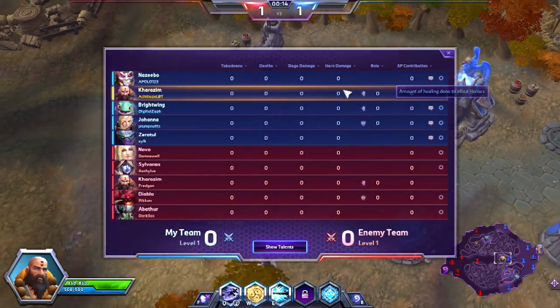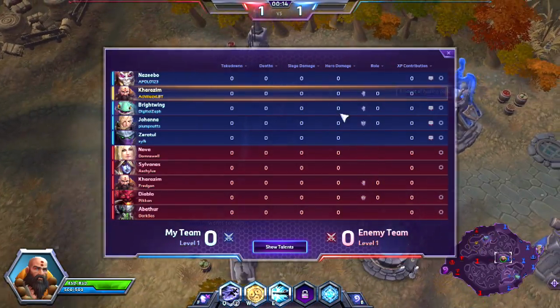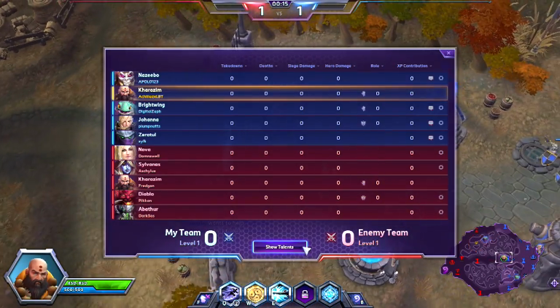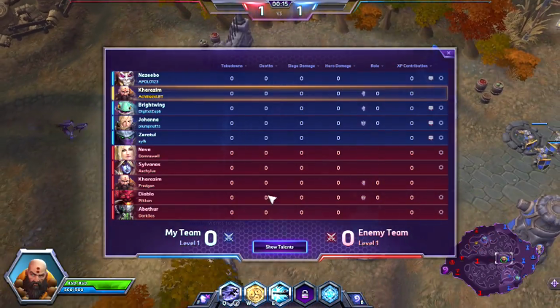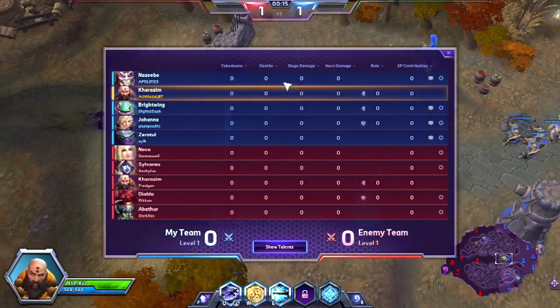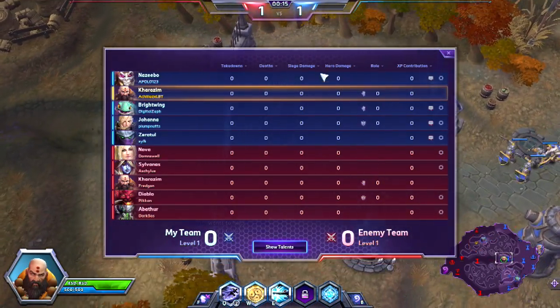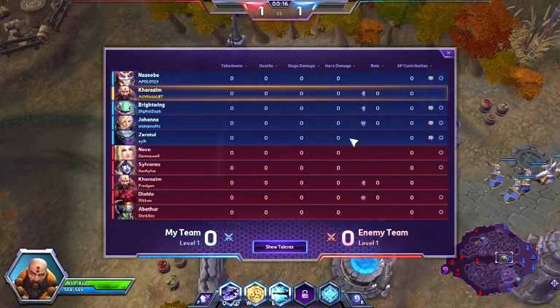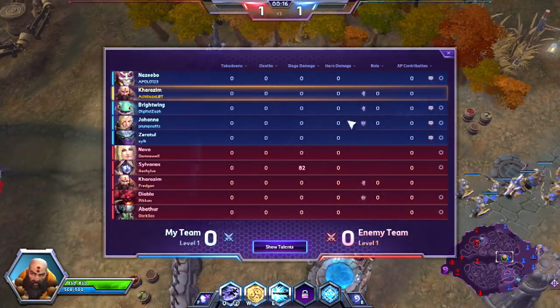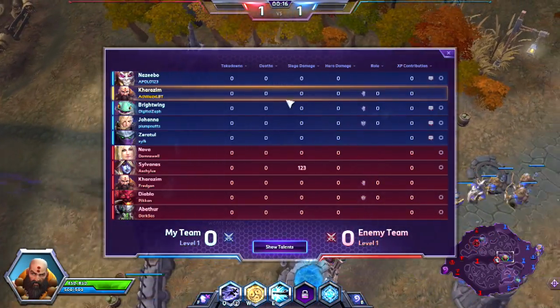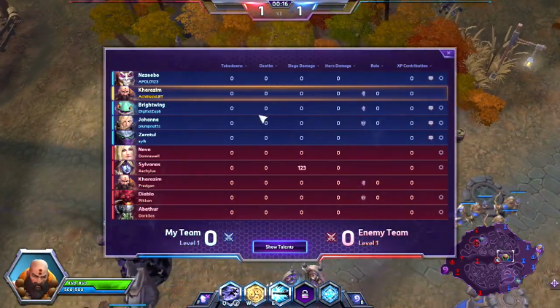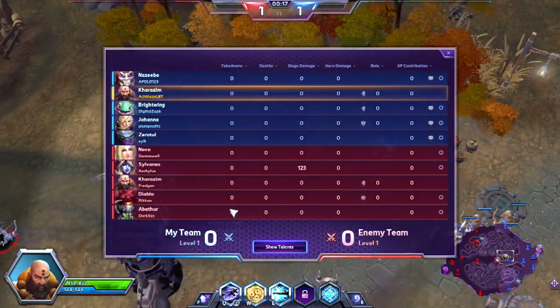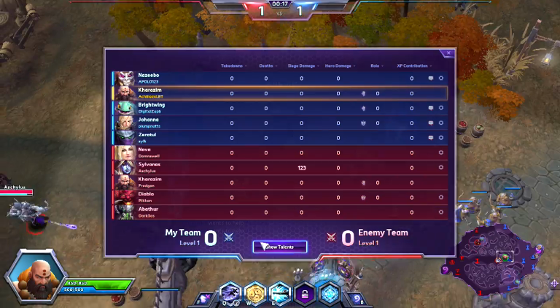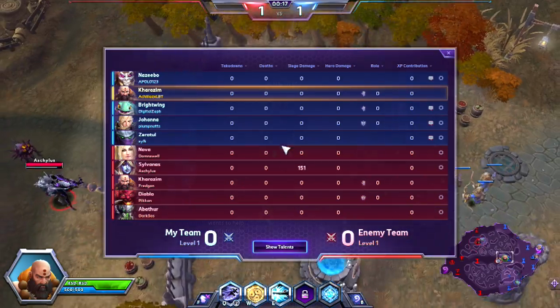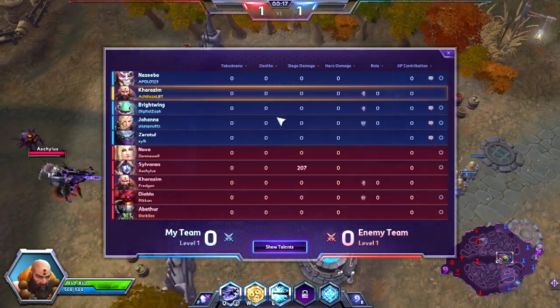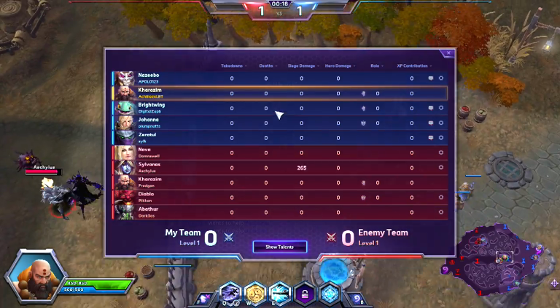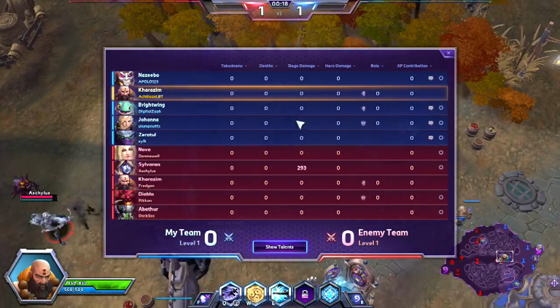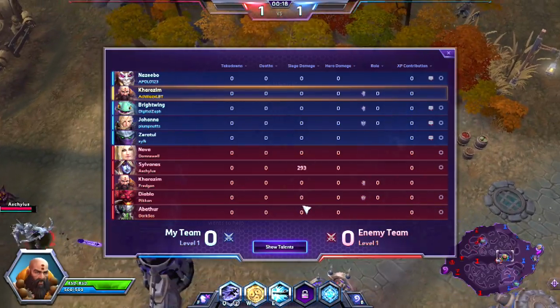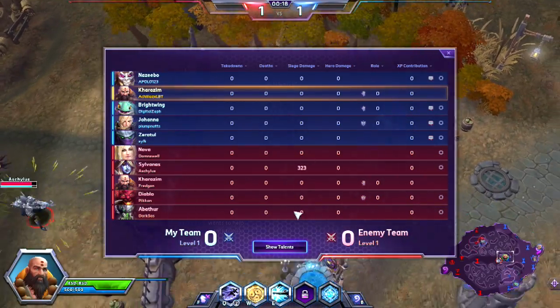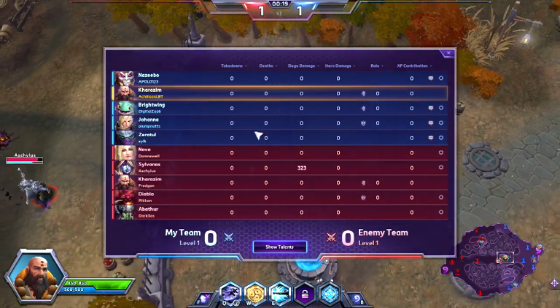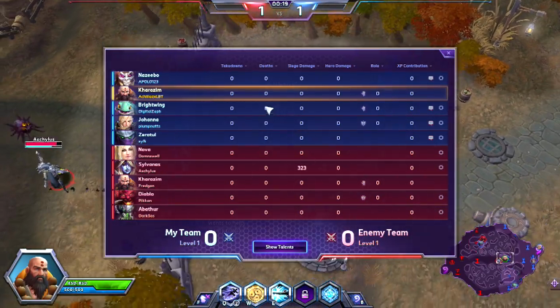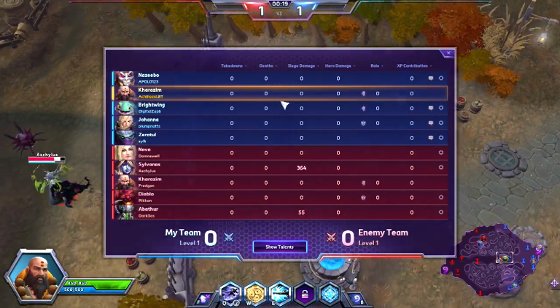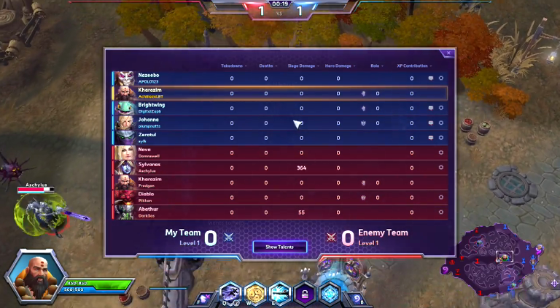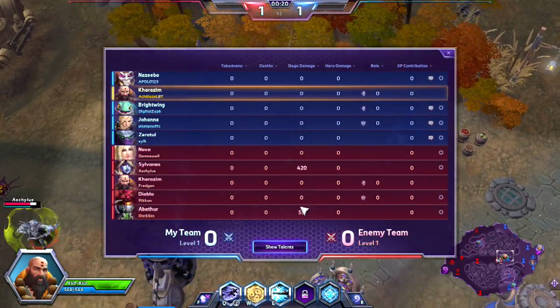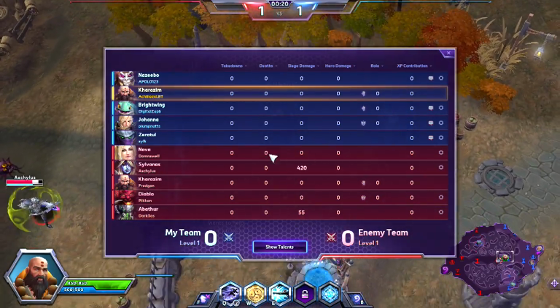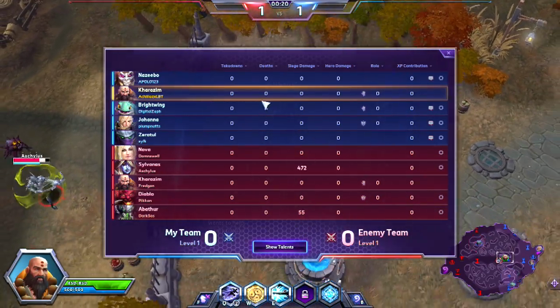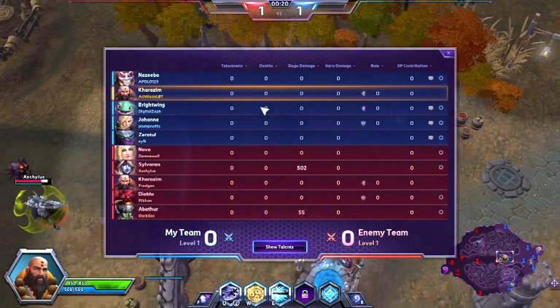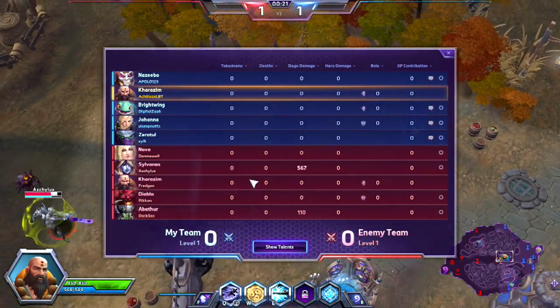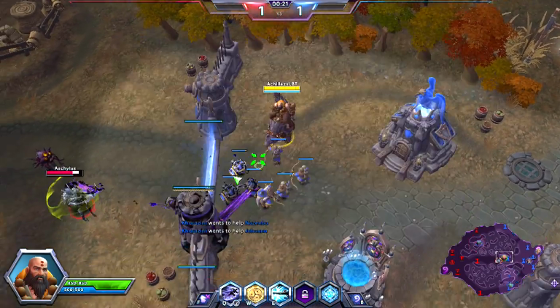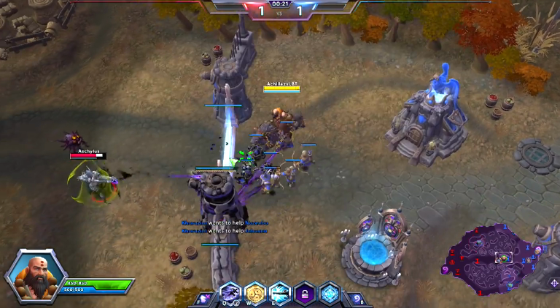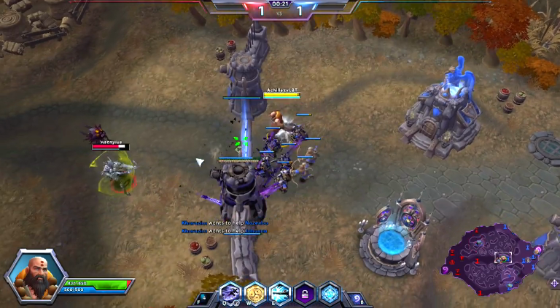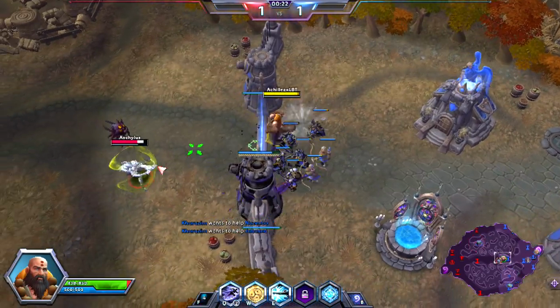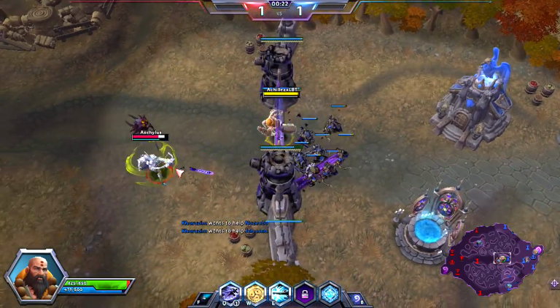Going over to the team composition, the friendly team is Zeebo, myself, Kharajim, Brightwing, Johanna, and Zeratul against Nova, Sylvanas, Kharajim, Diablo, and Abathur.